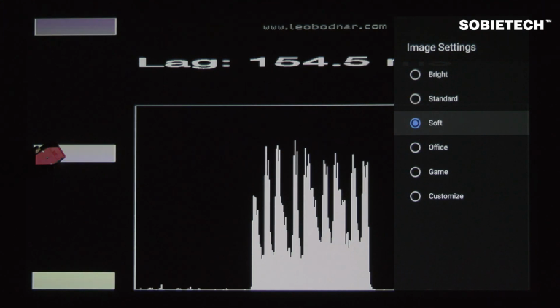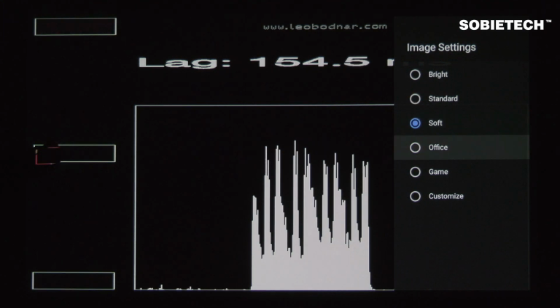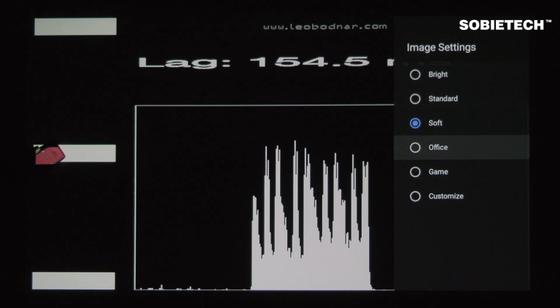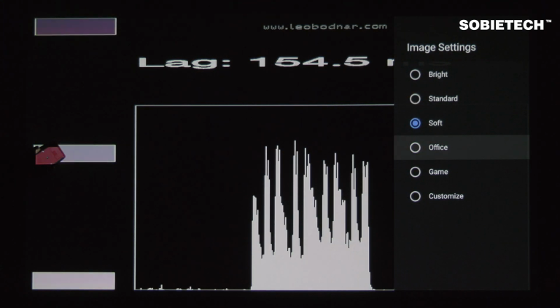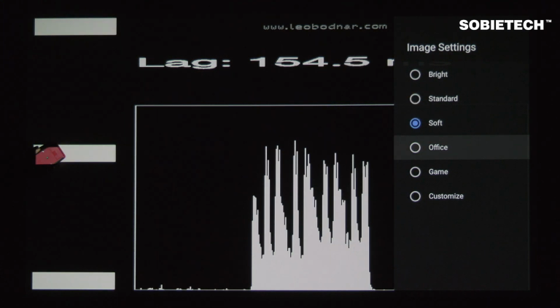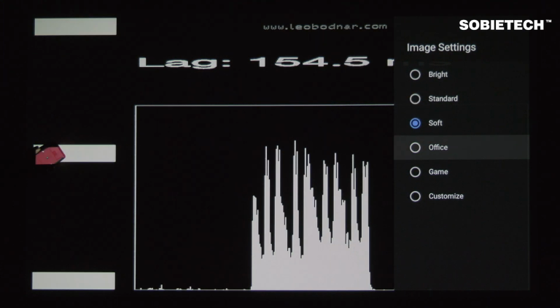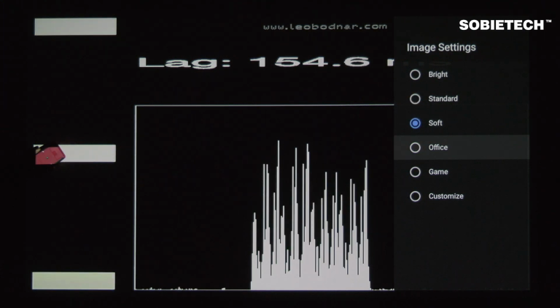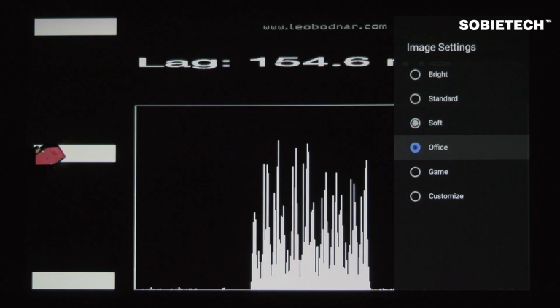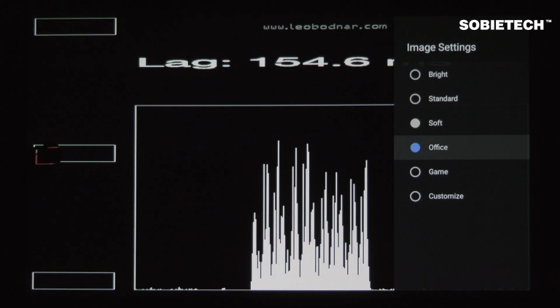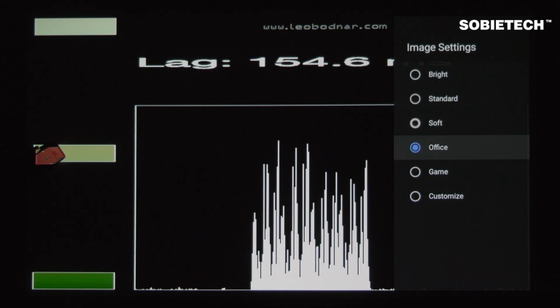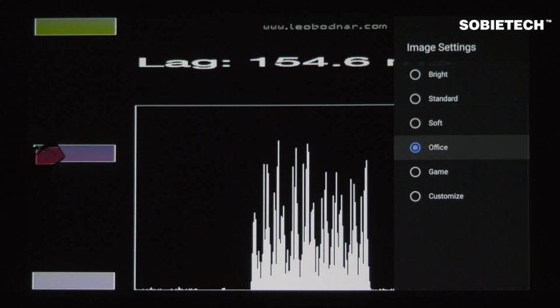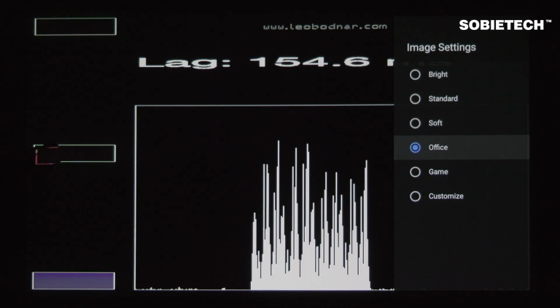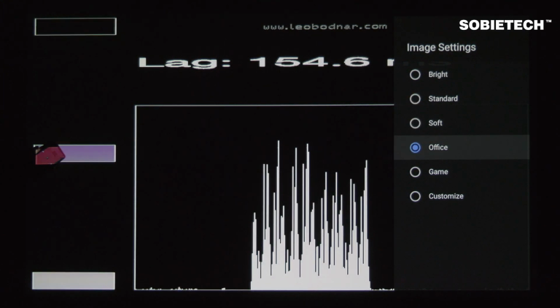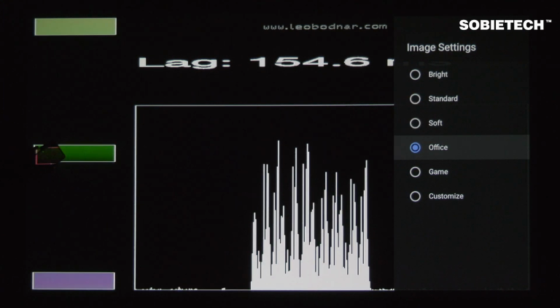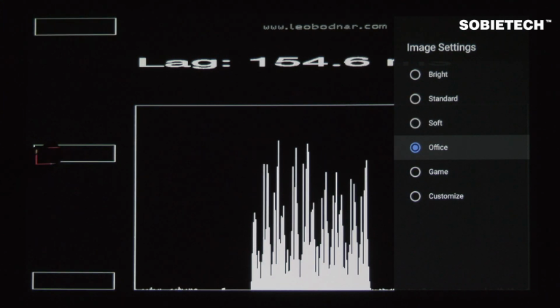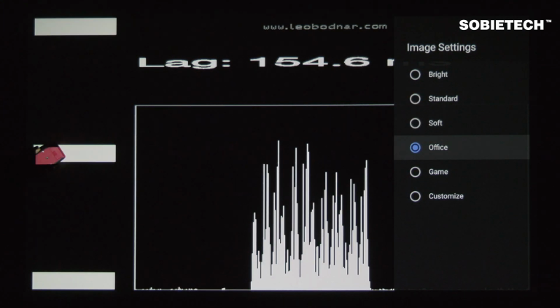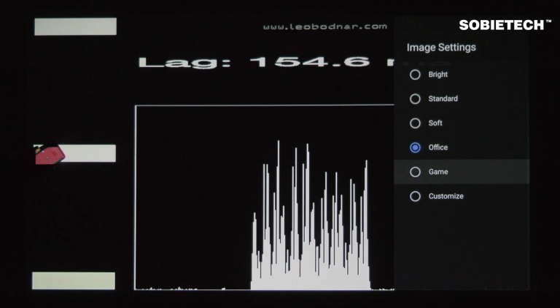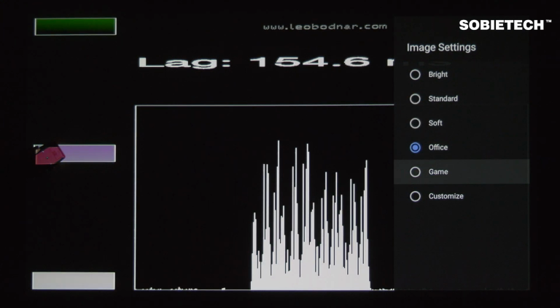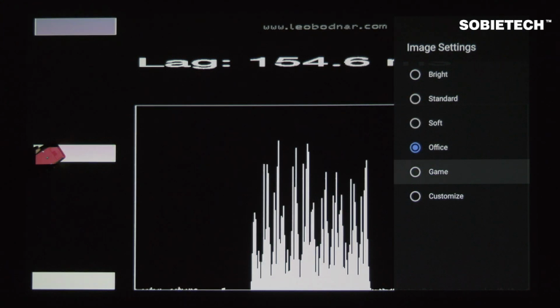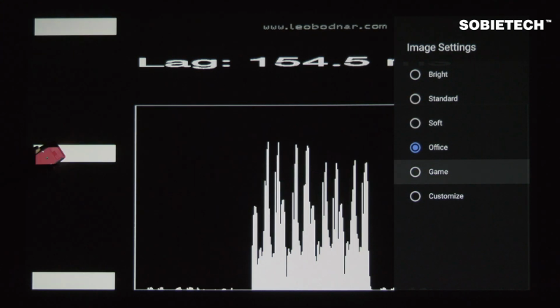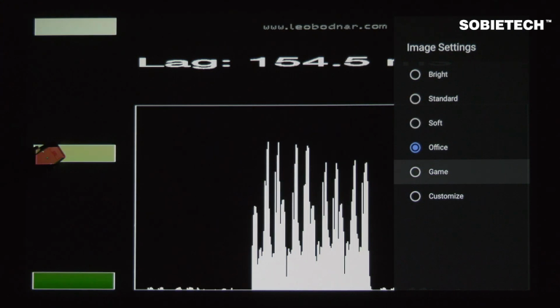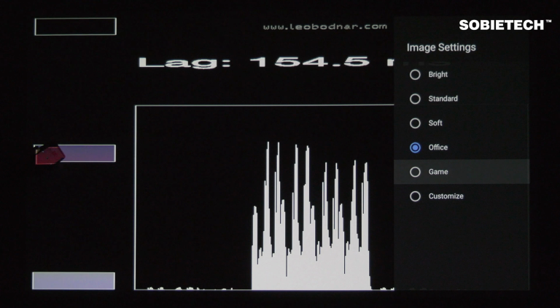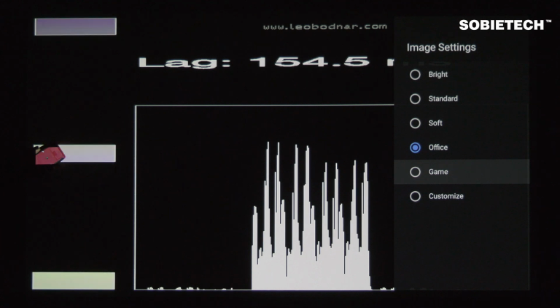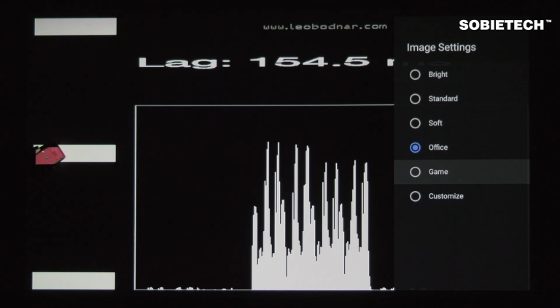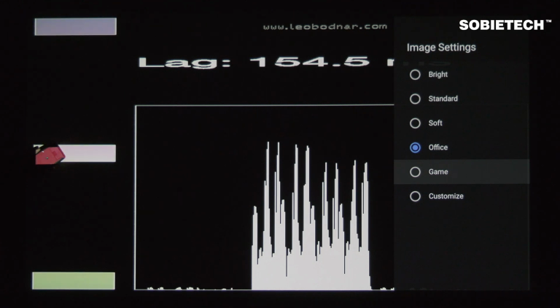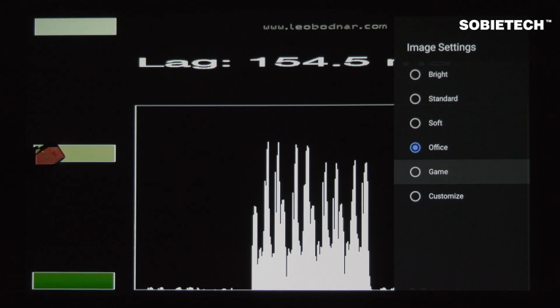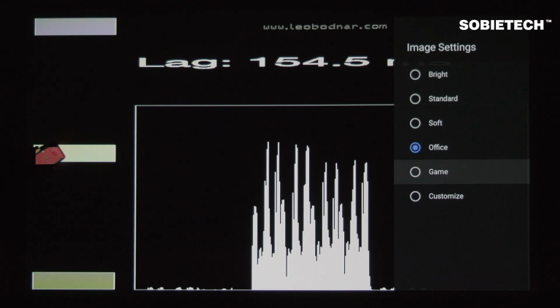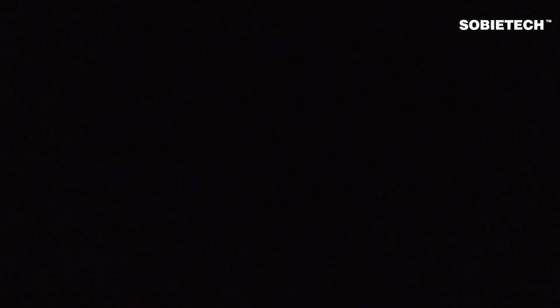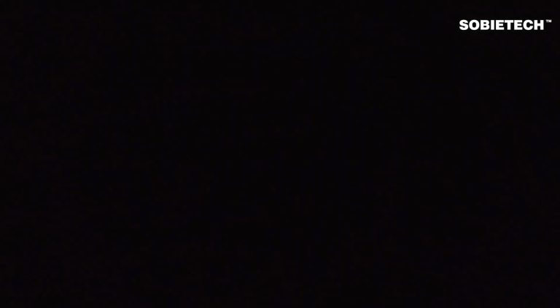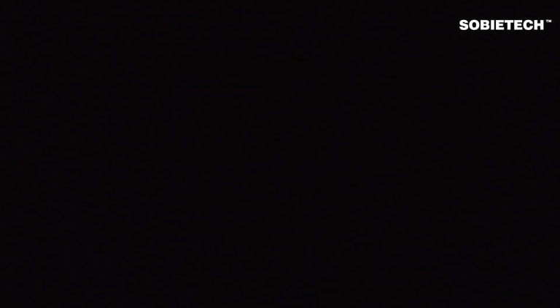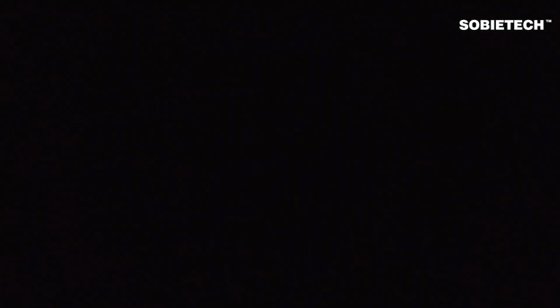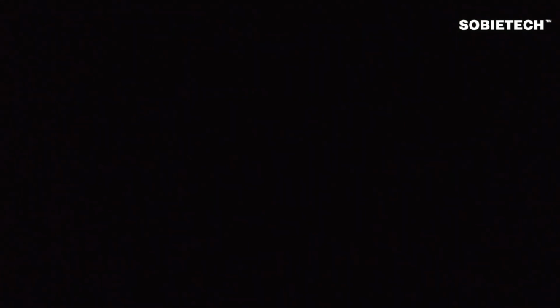When we switch to game mode, the input lag is significantly reduced to around 46 milliseconds.